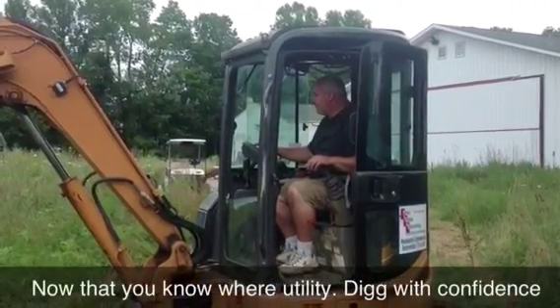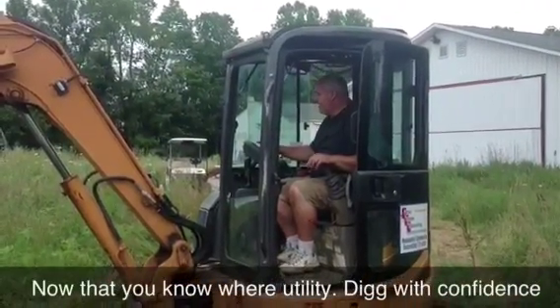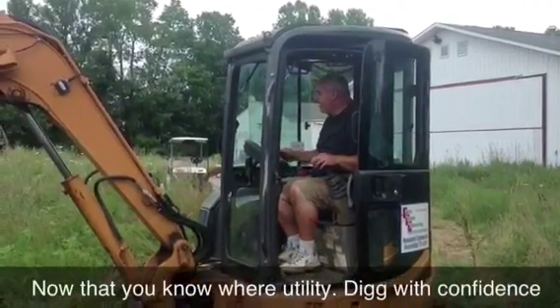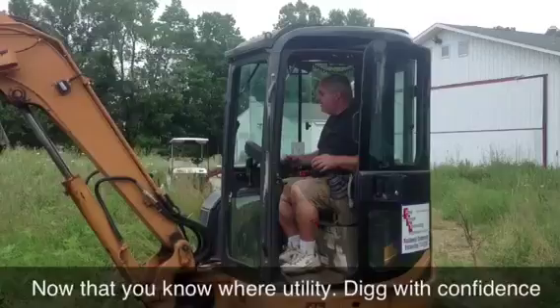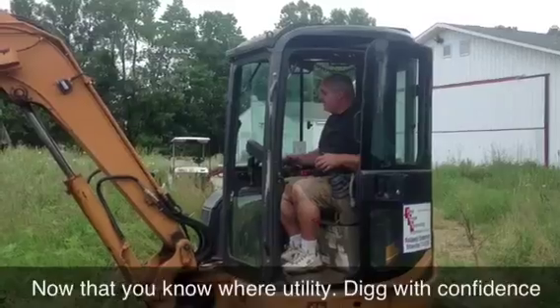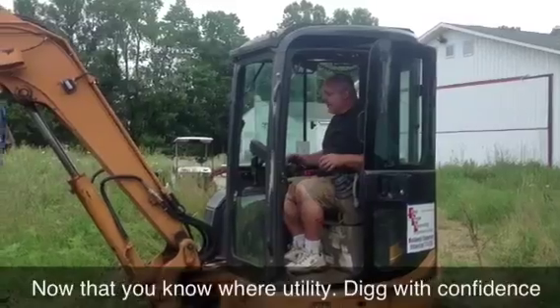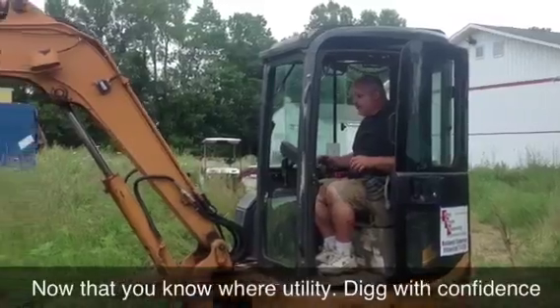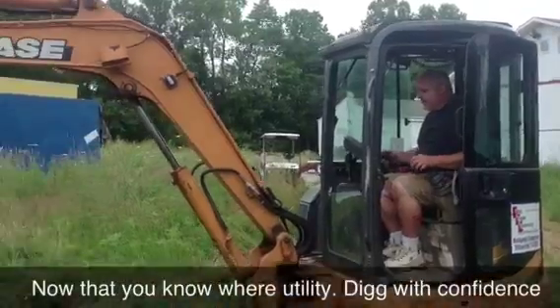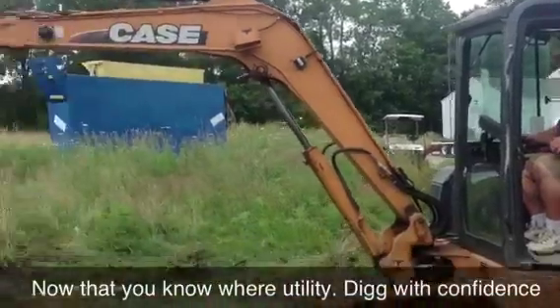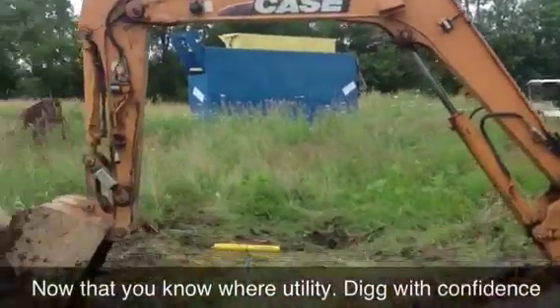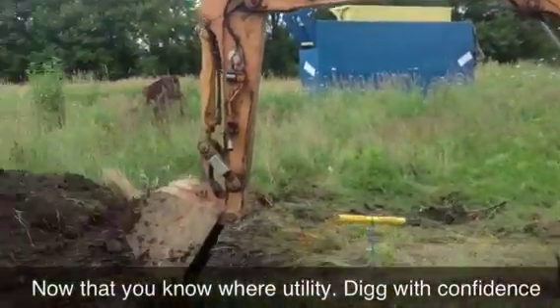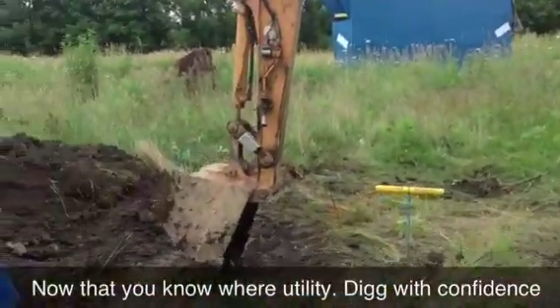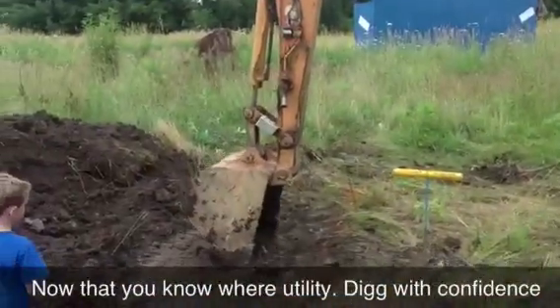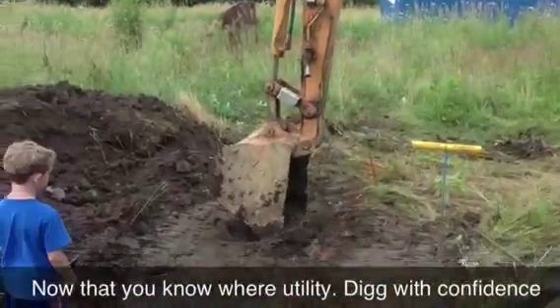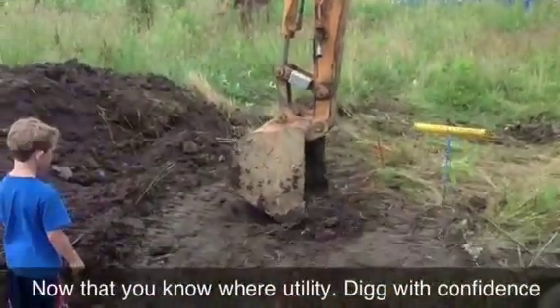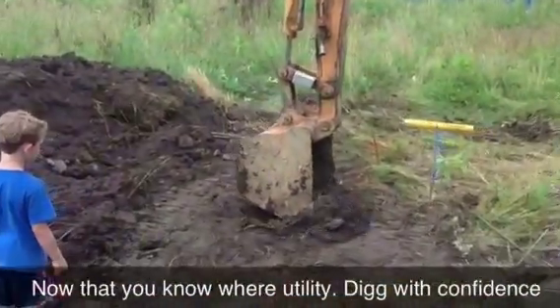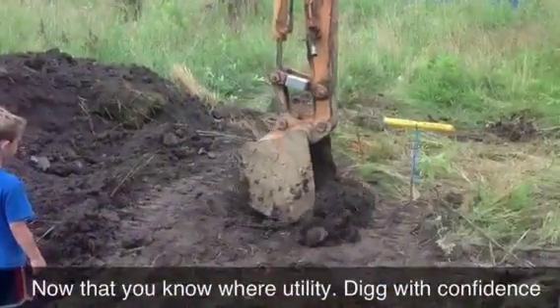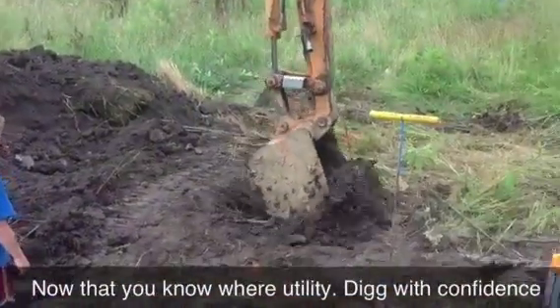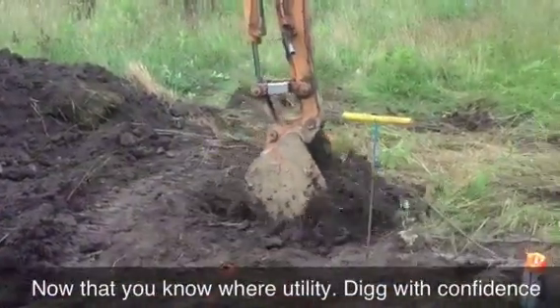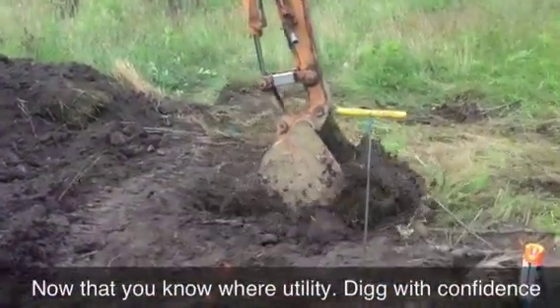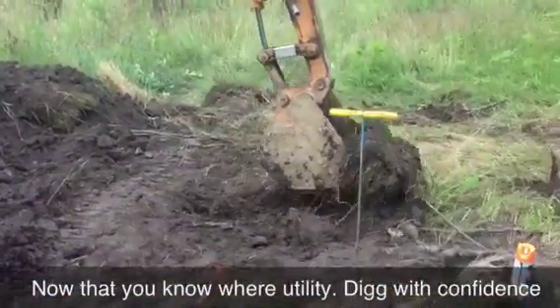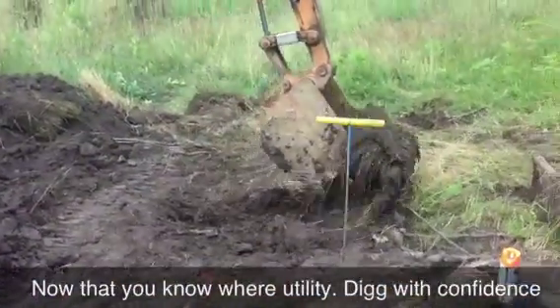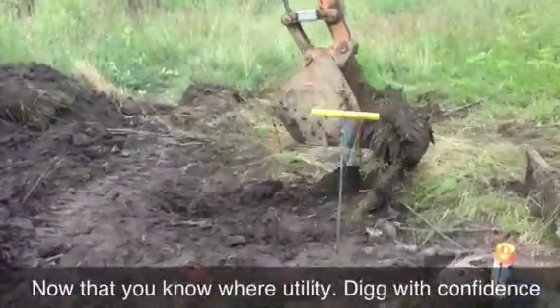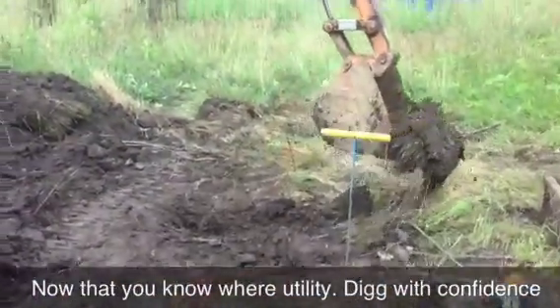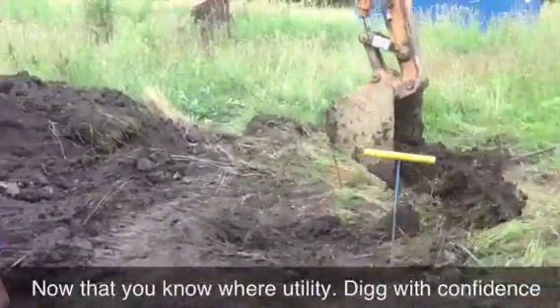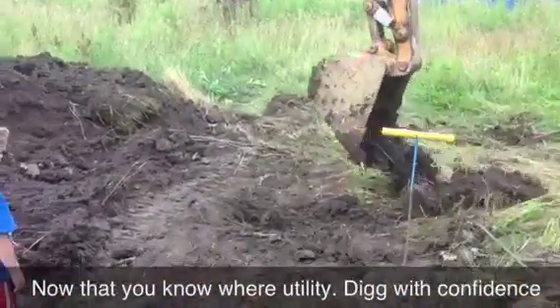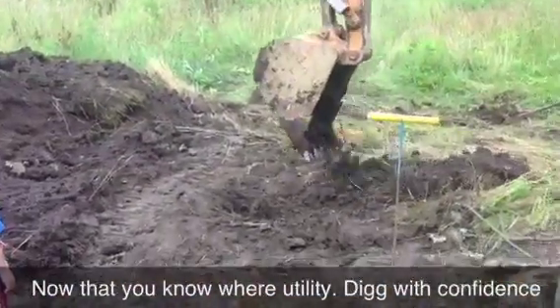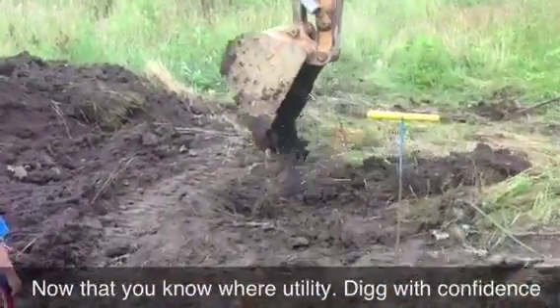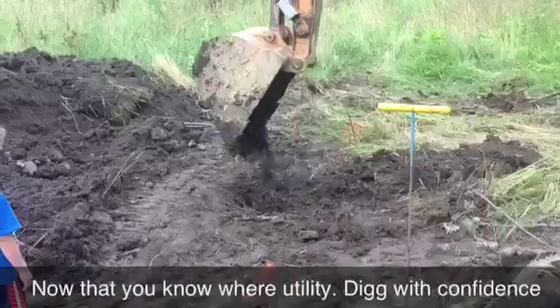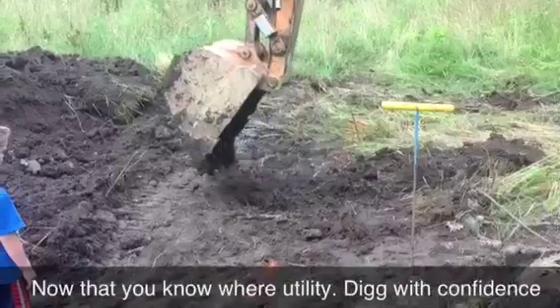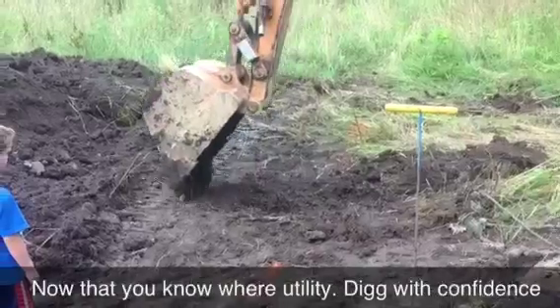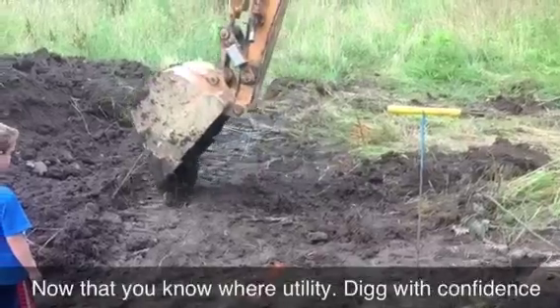Now I'm going to start digging. It's telling me how close I am to this pipe all the time.